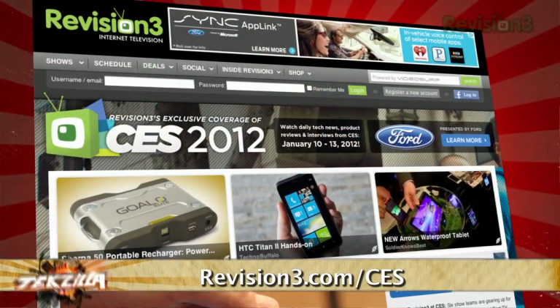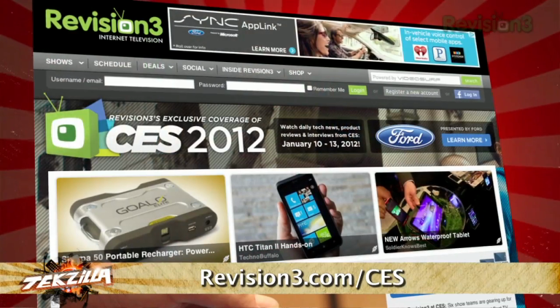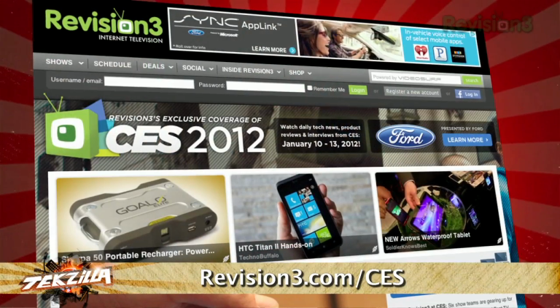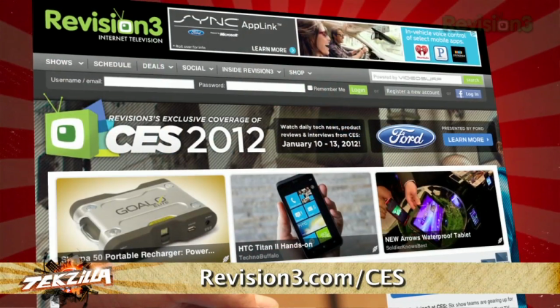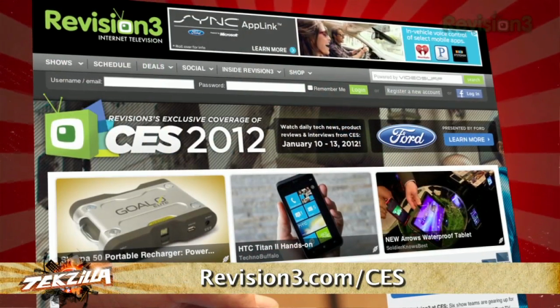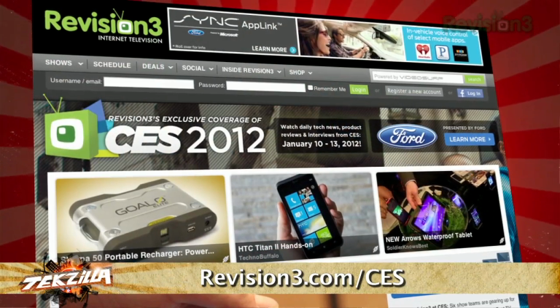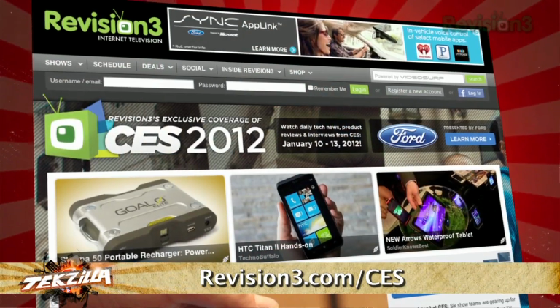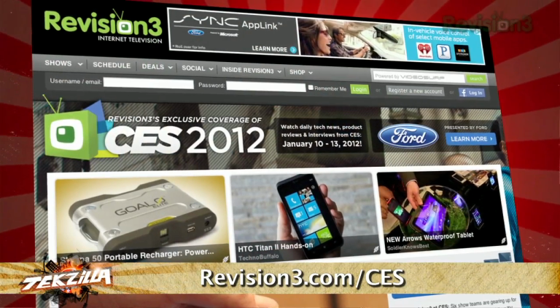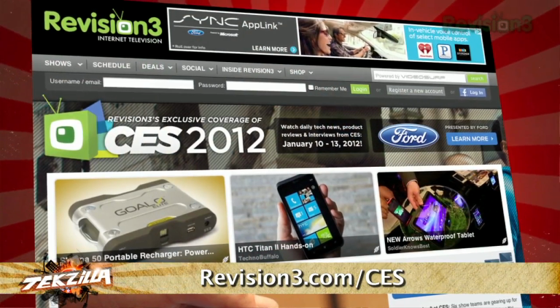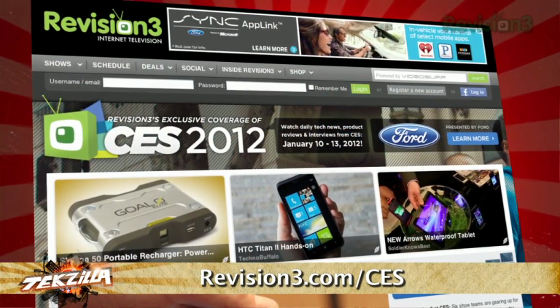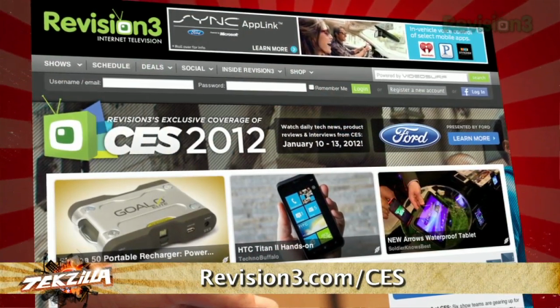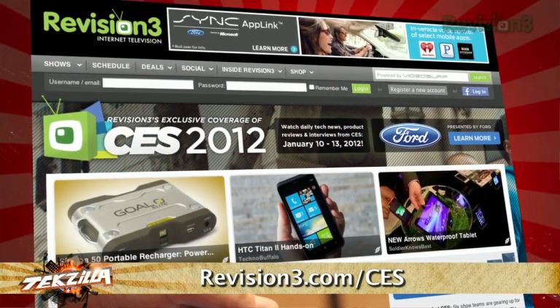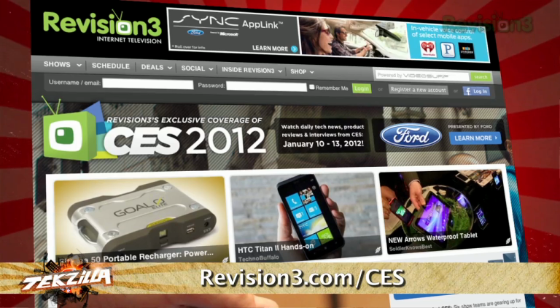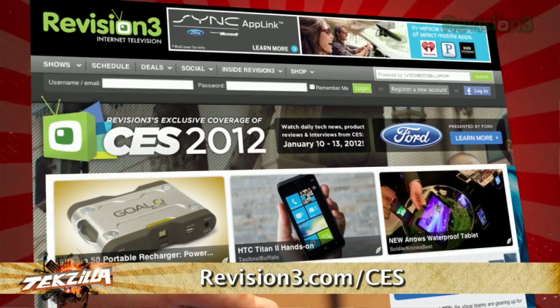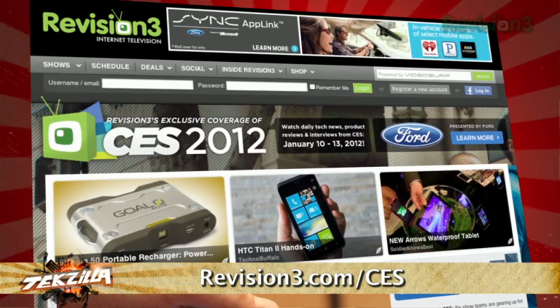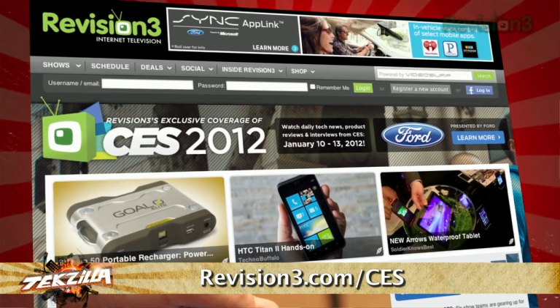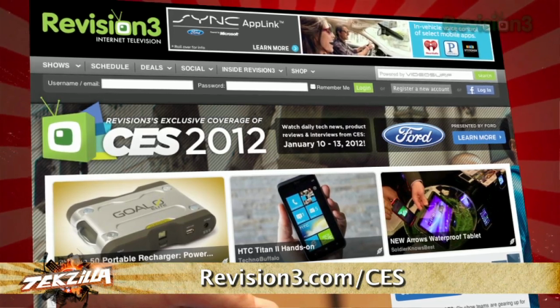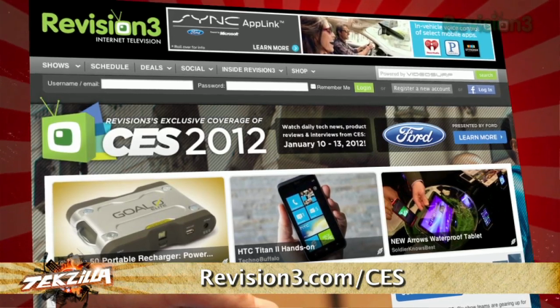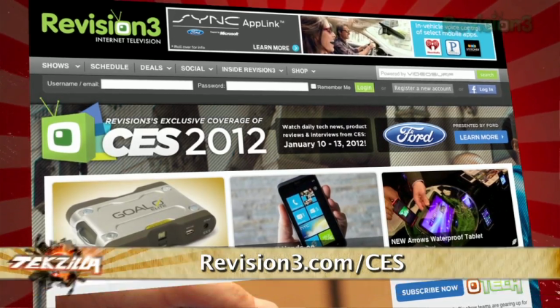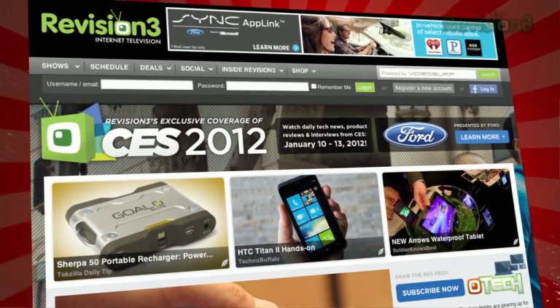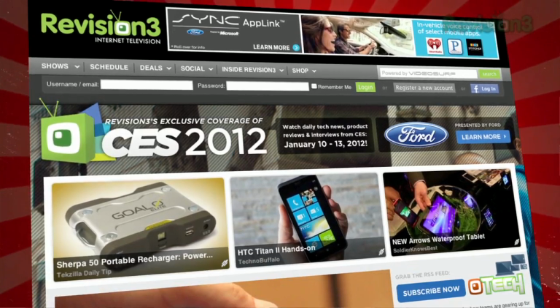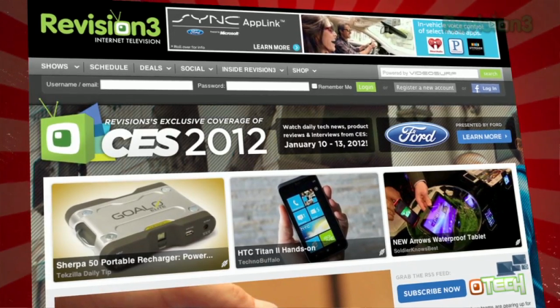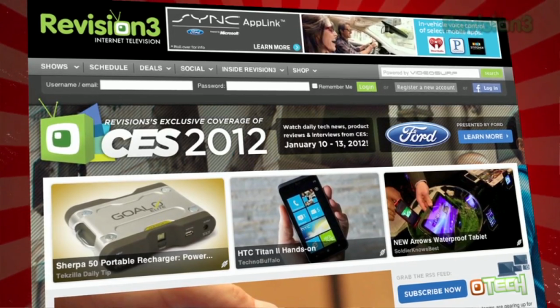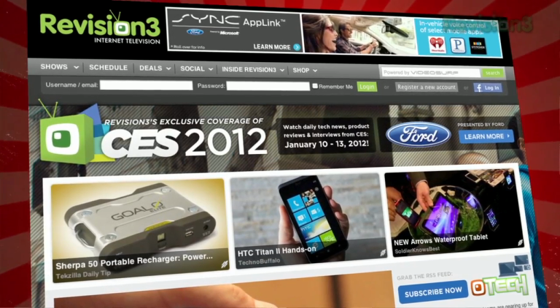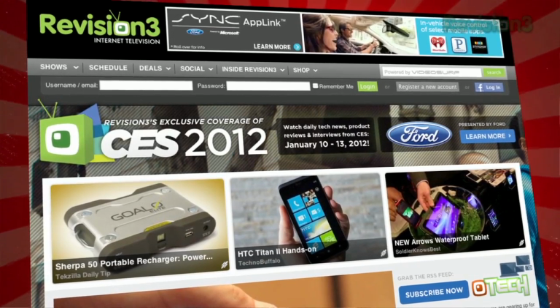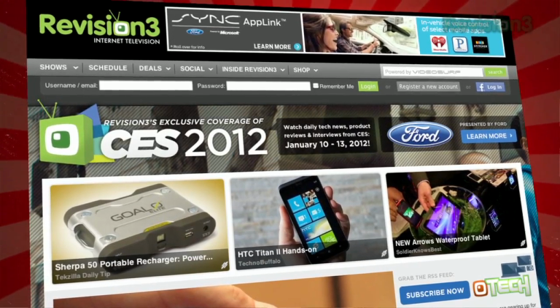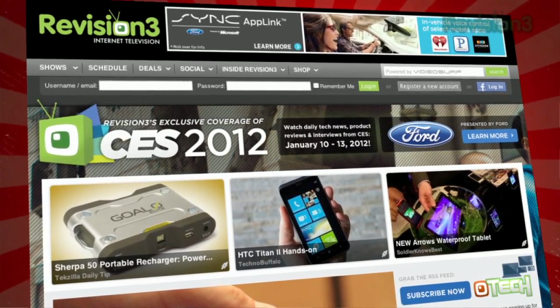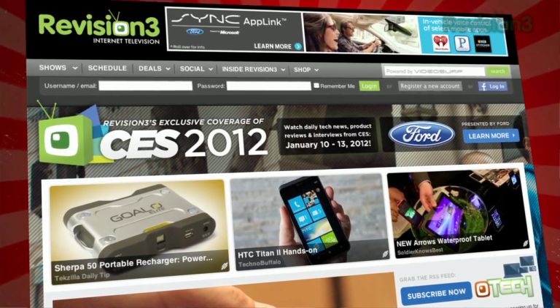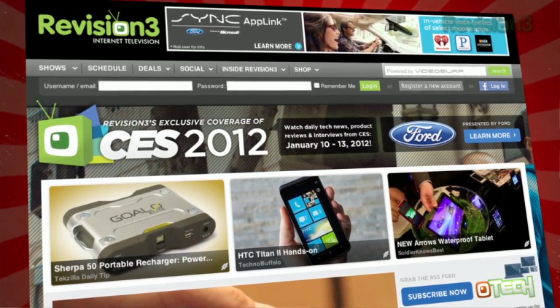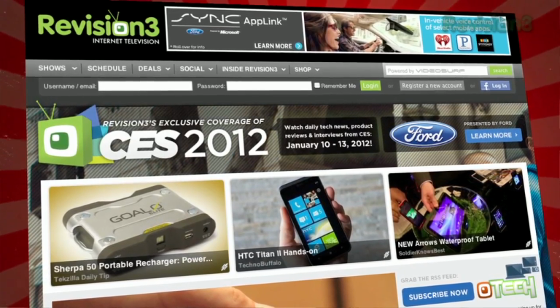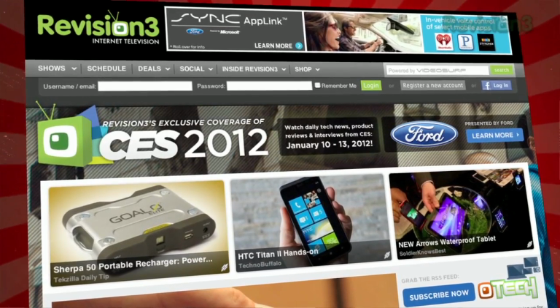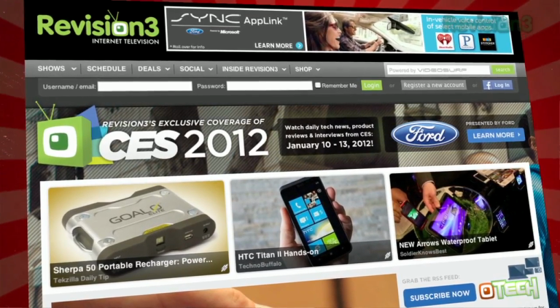For this and any of our other coverage here at CES 2012, do visit us at revision3.com/CES.